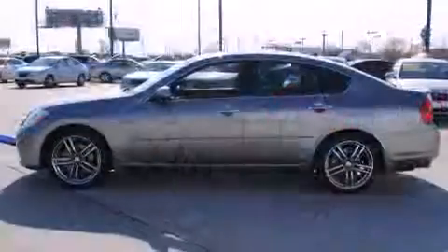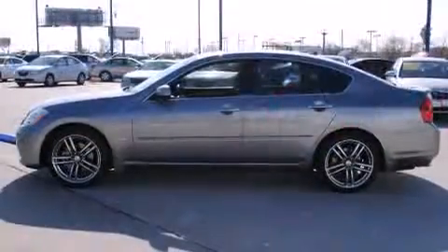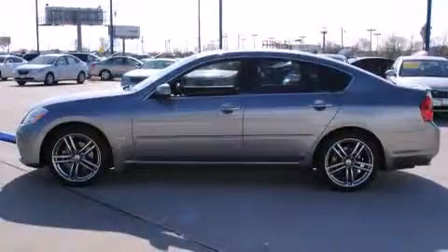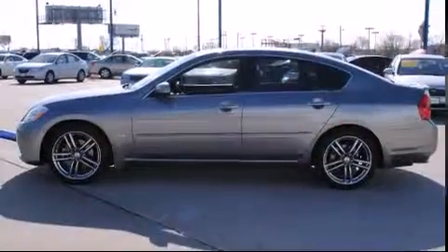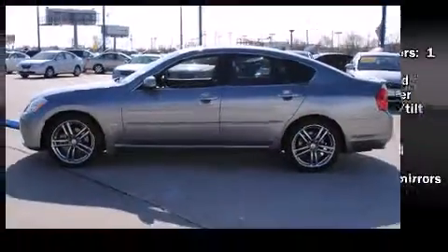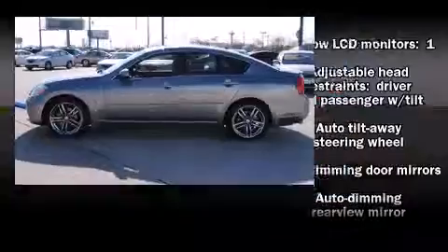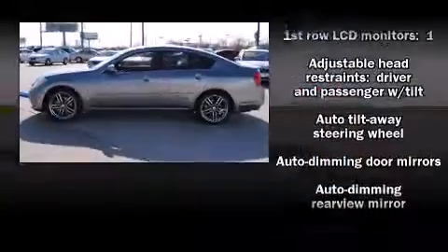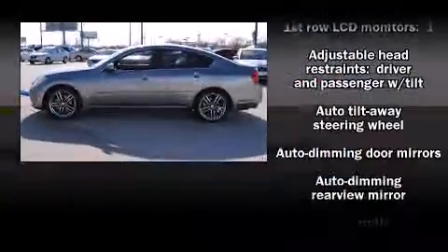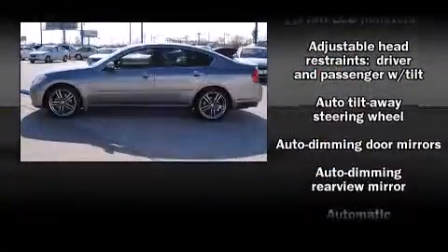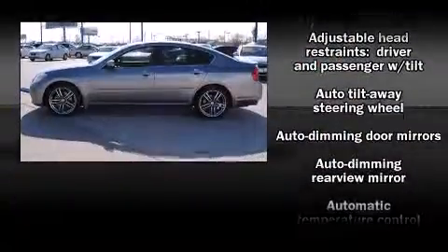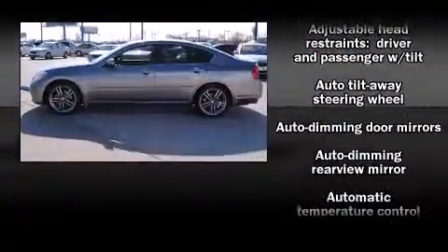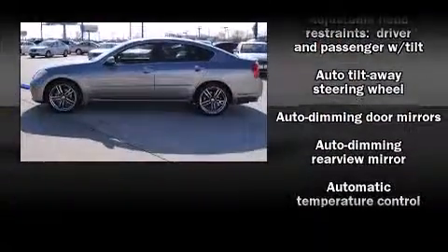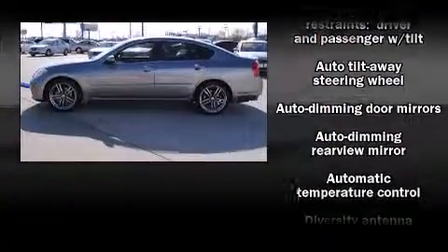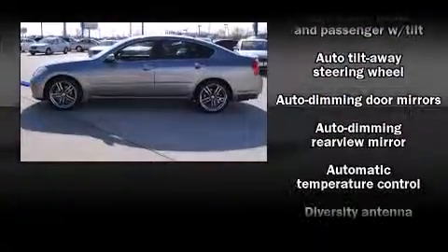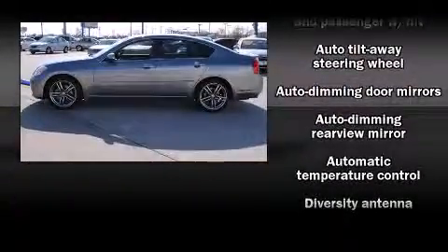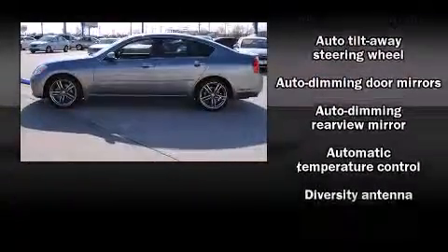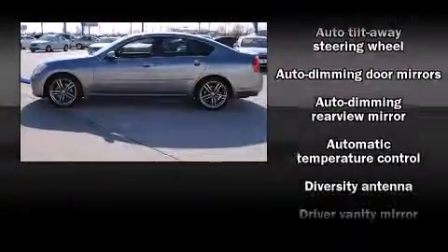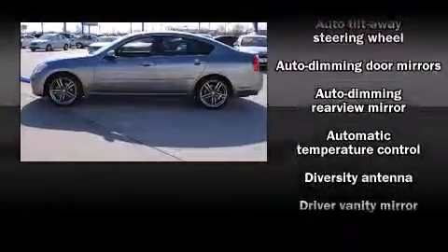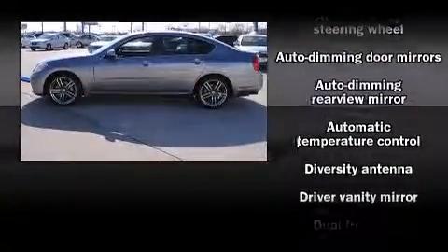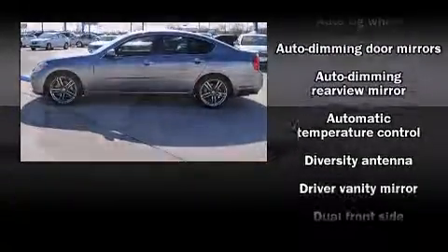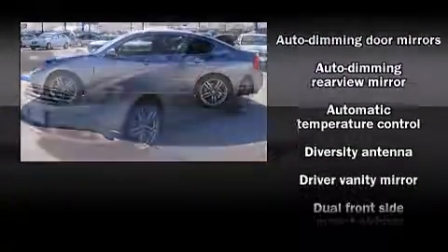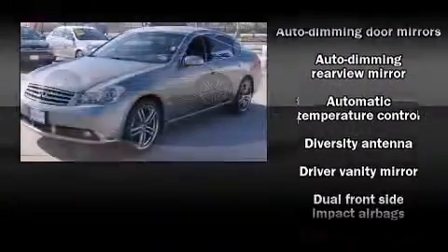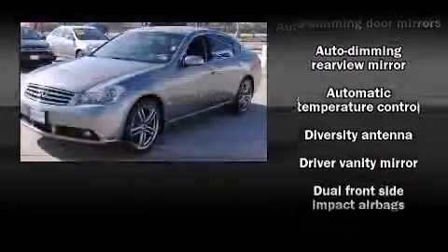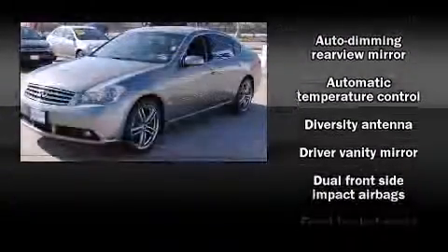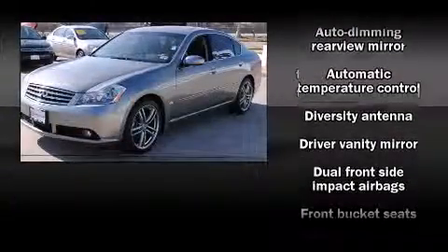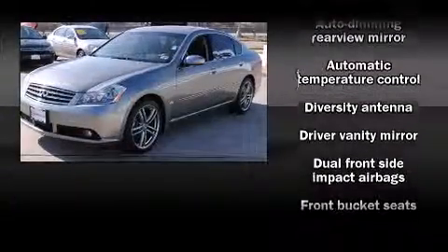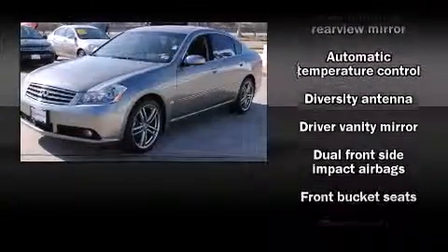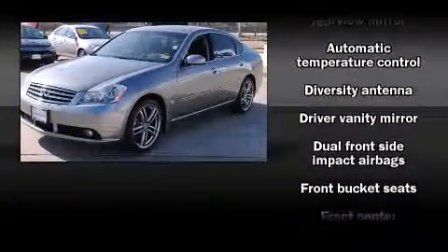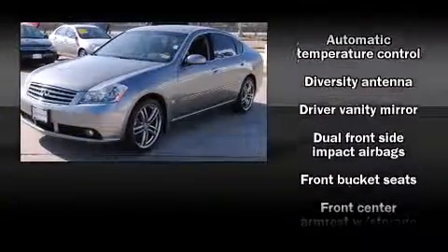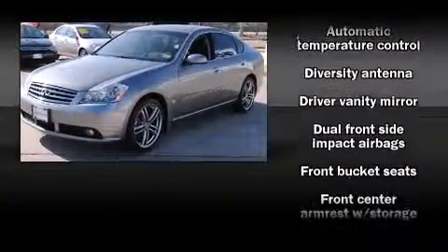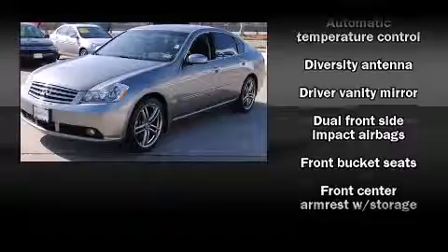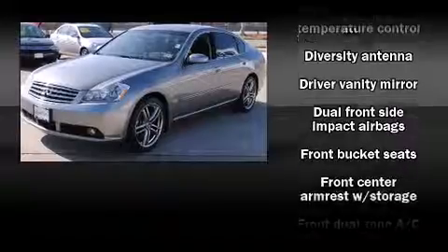Automatic dimming door mirrors, heated door mirrors, and the power moonroof opens up the cabin to the natural environment.